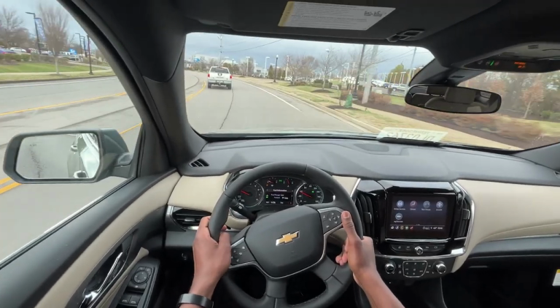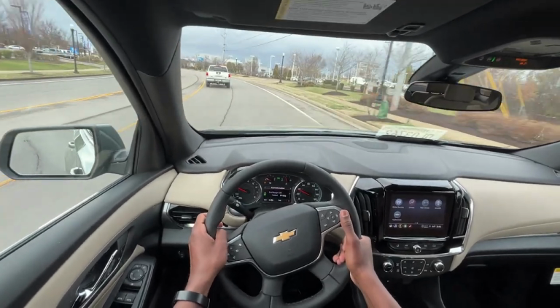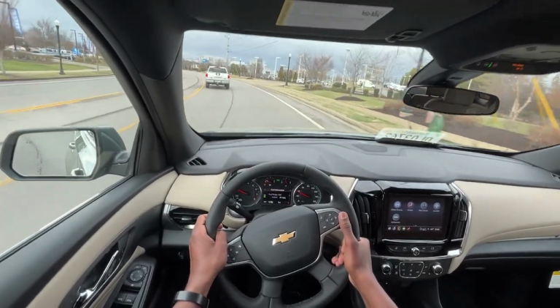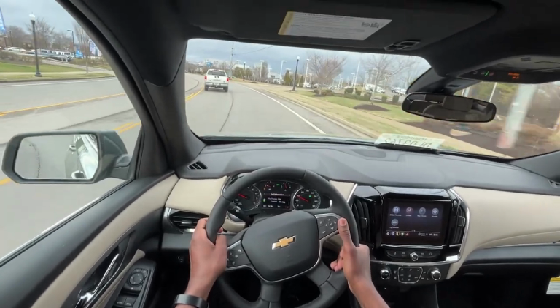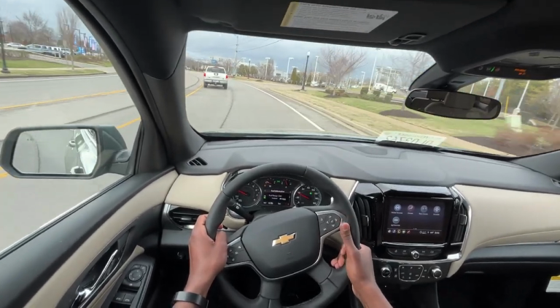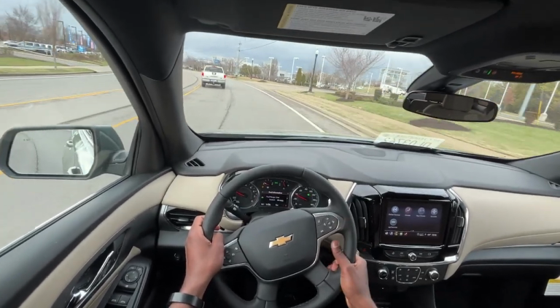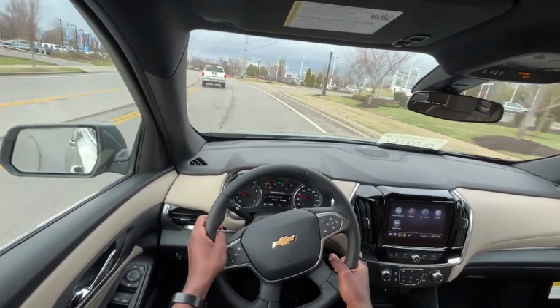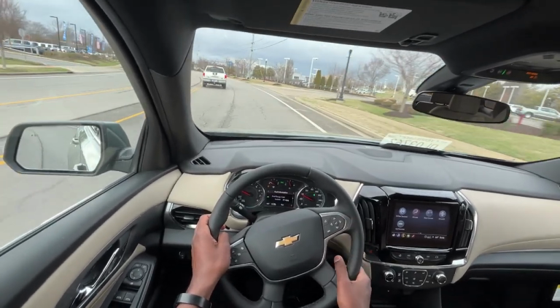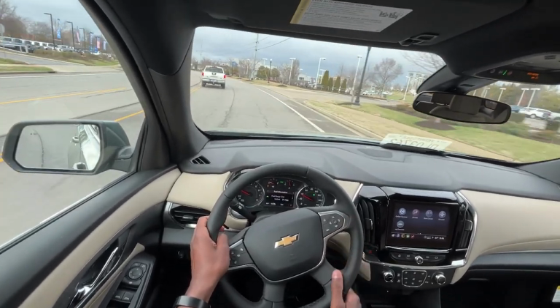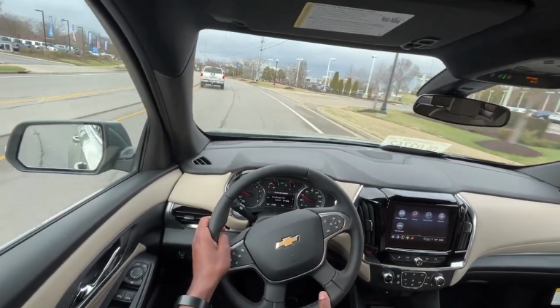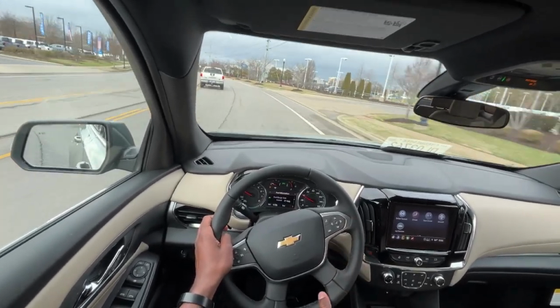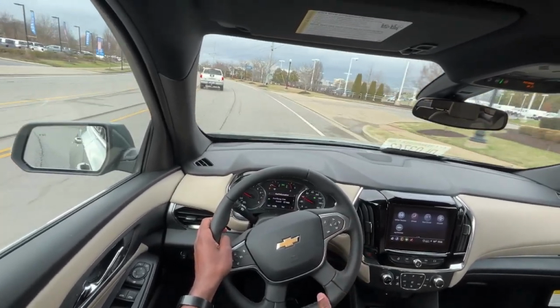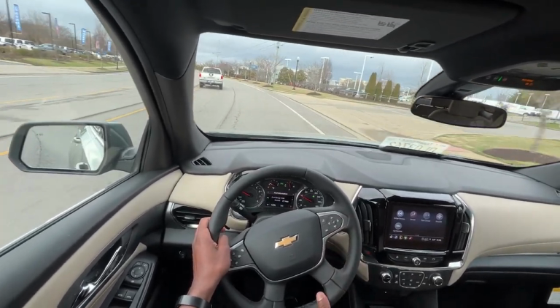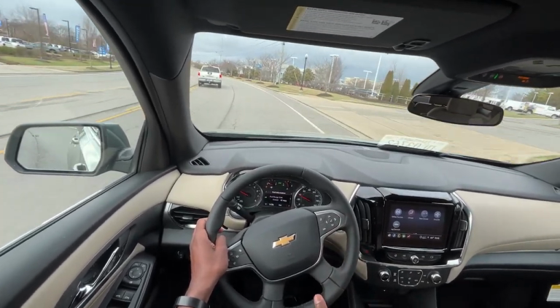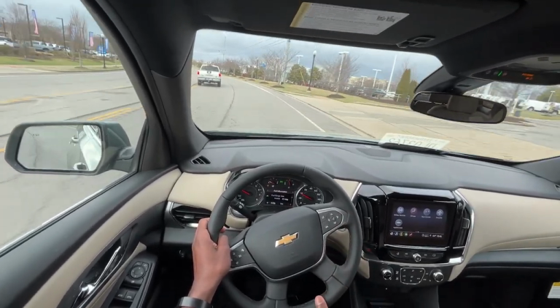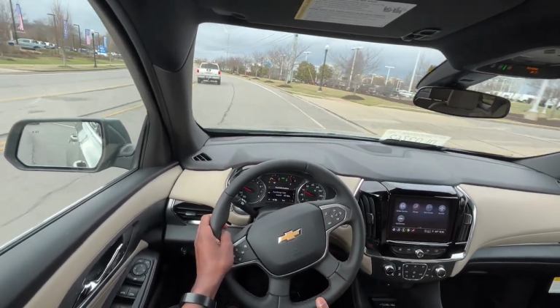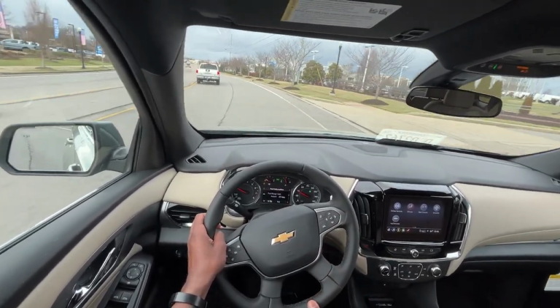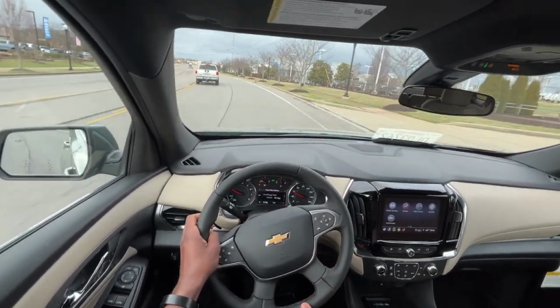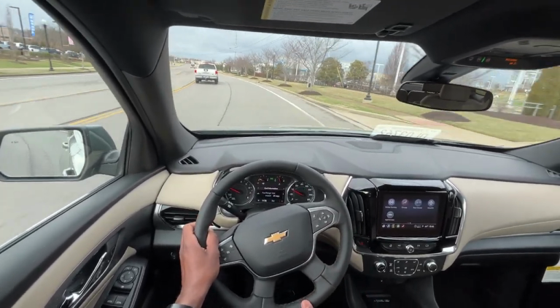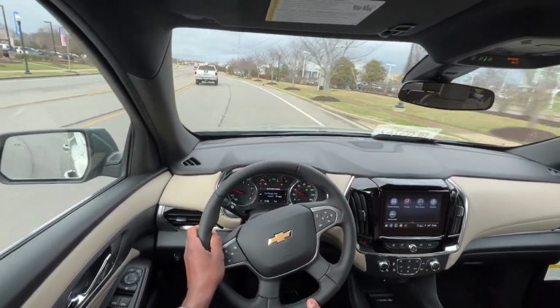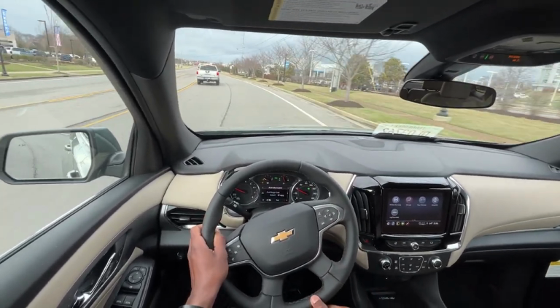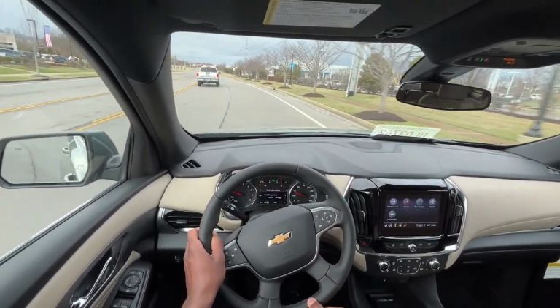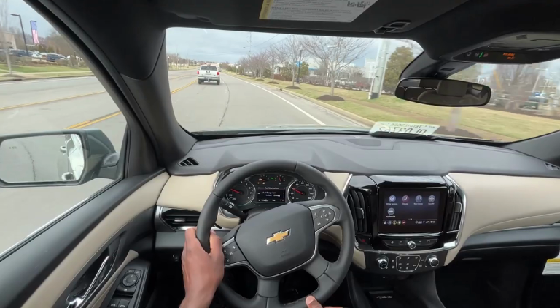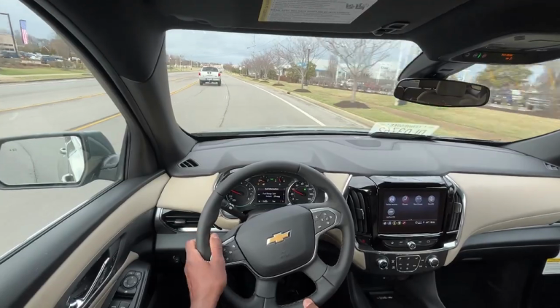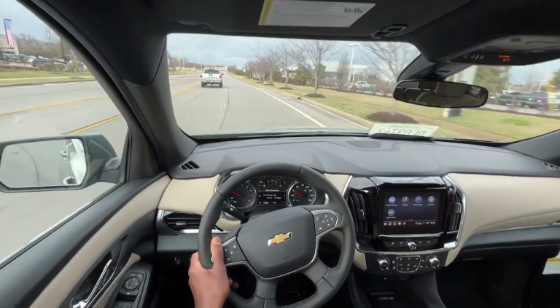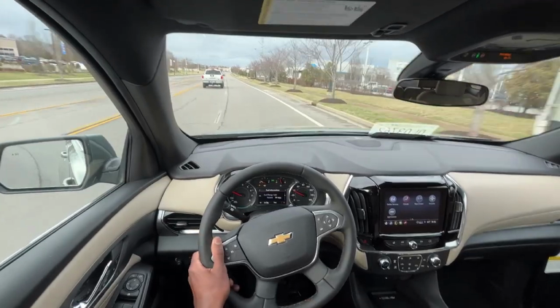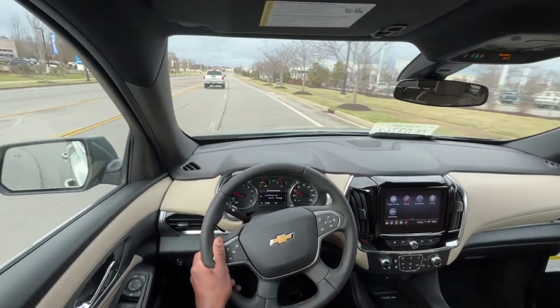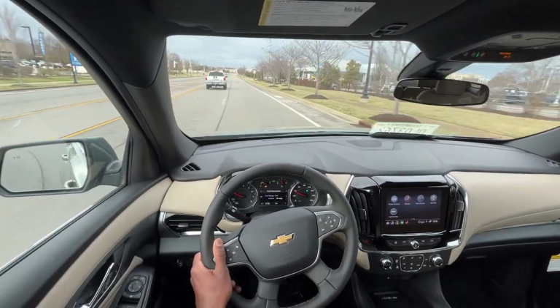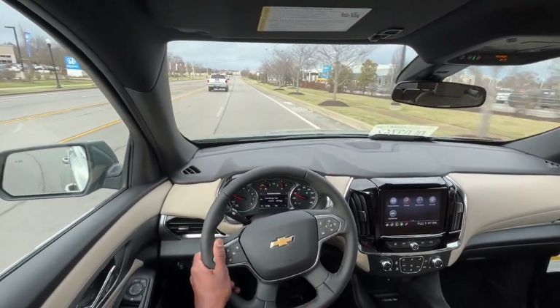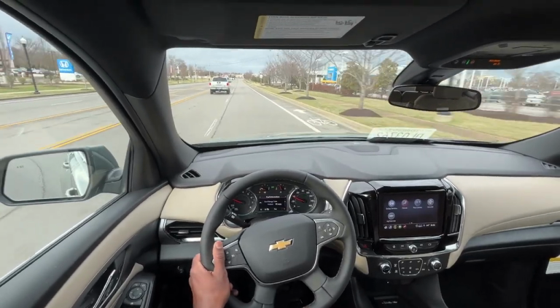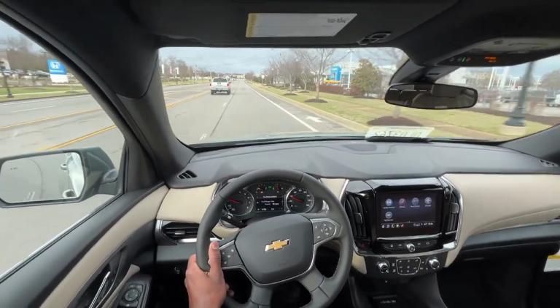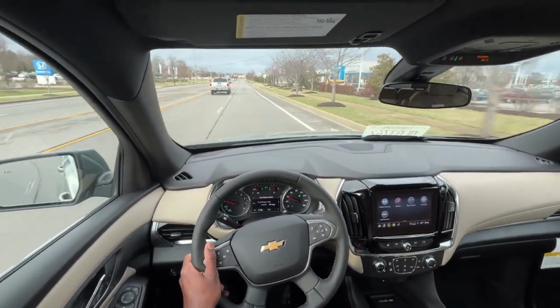With all that being said, this is going to bring me to the end of my review of the 2023 Chevrolet Traverse 1LT with cloth interior.